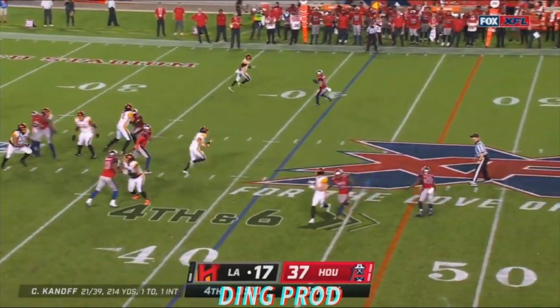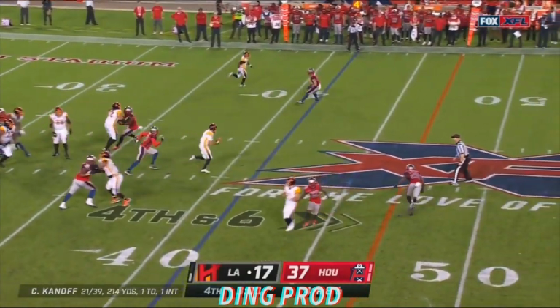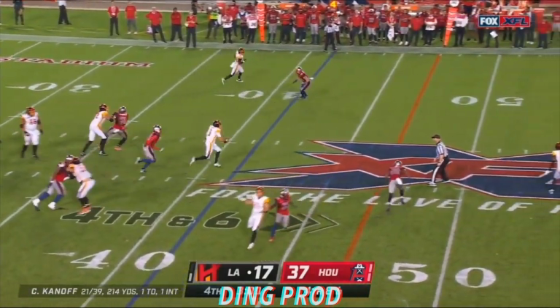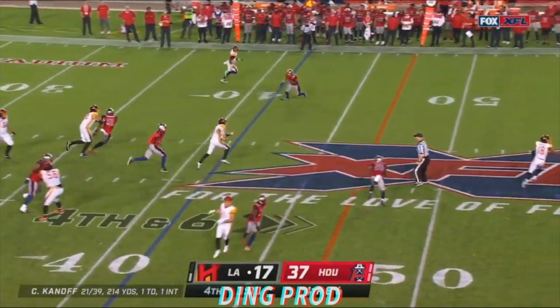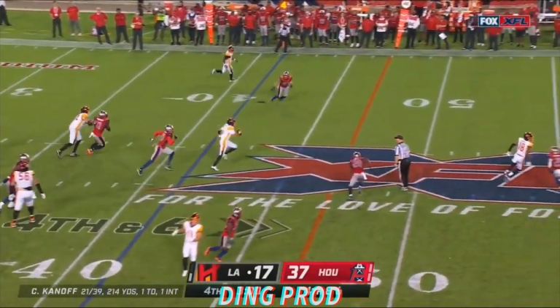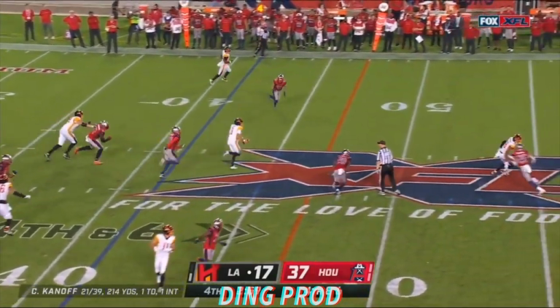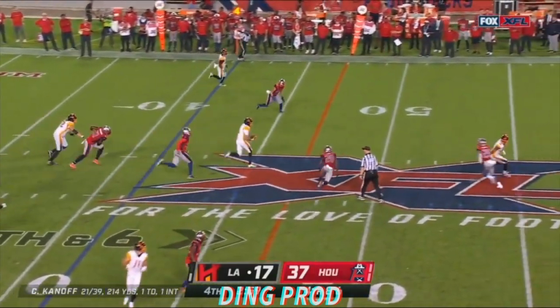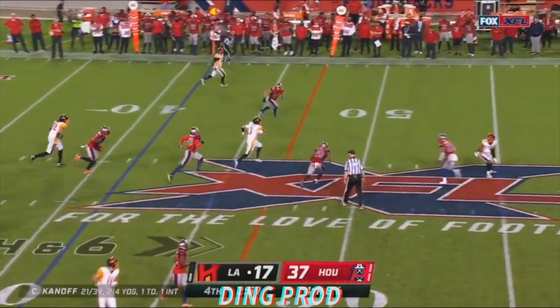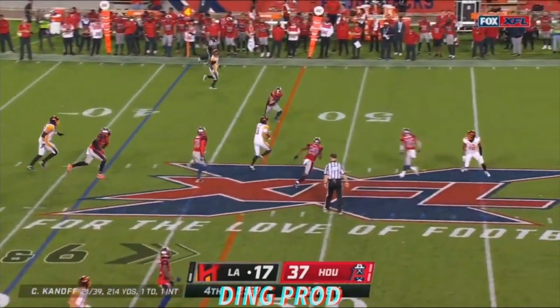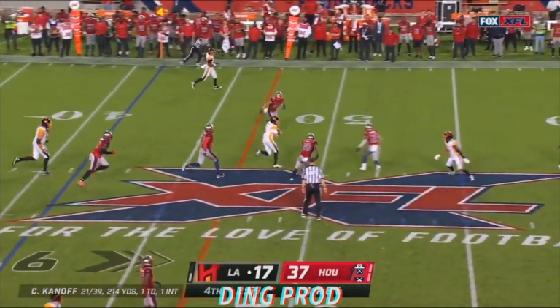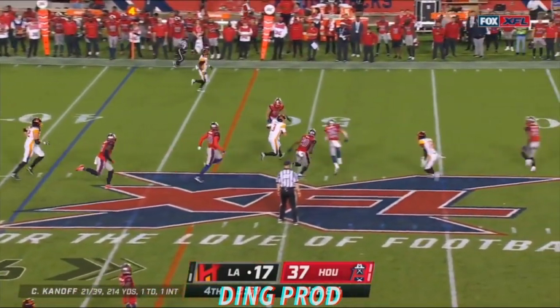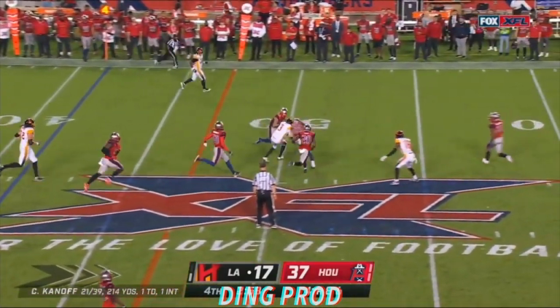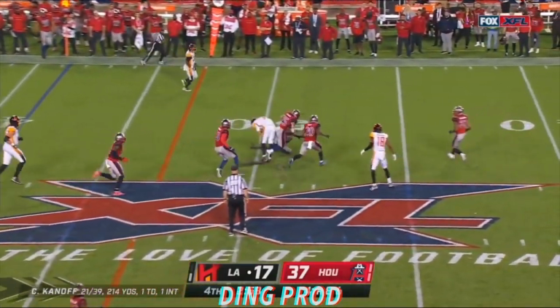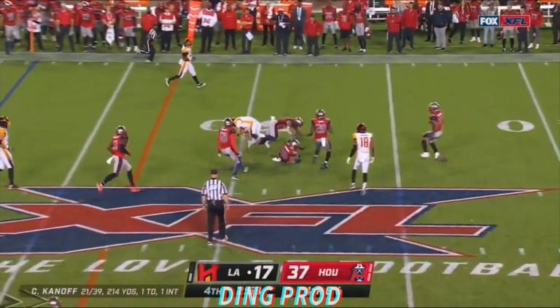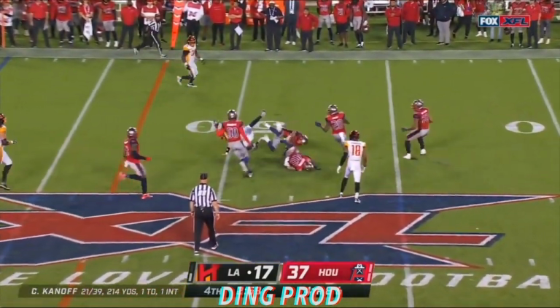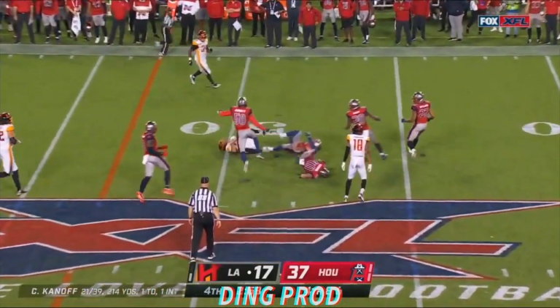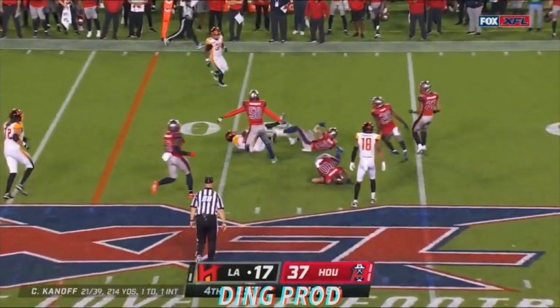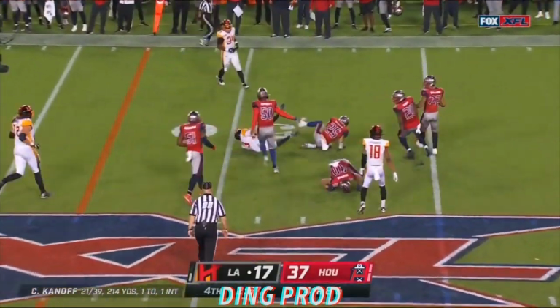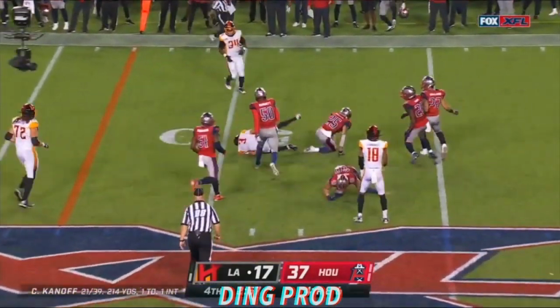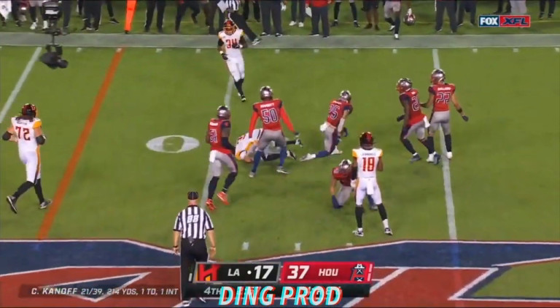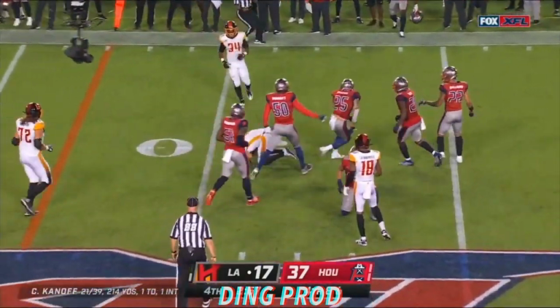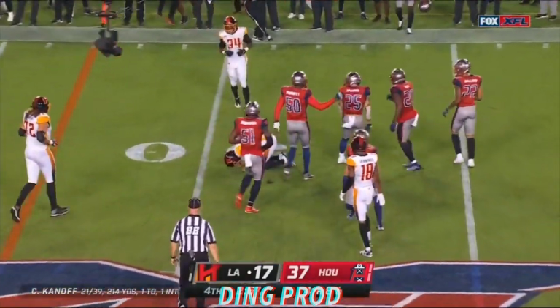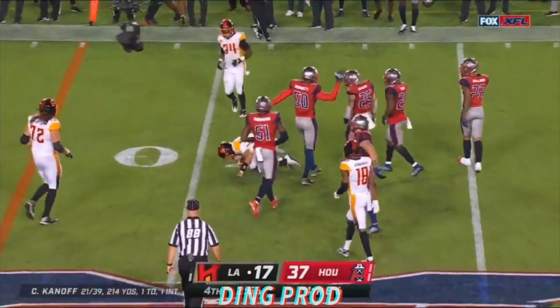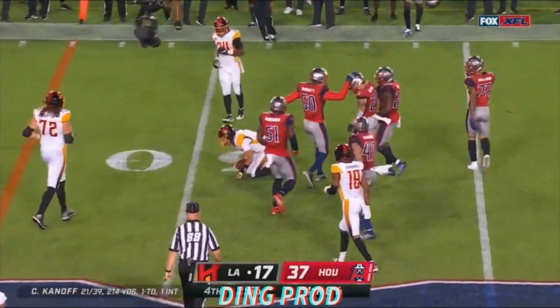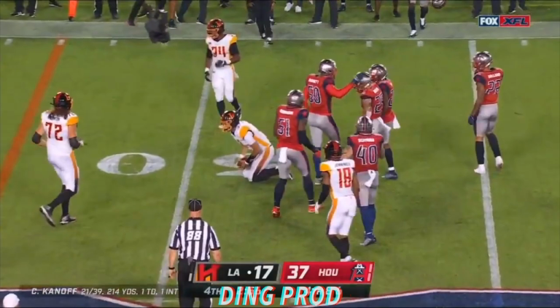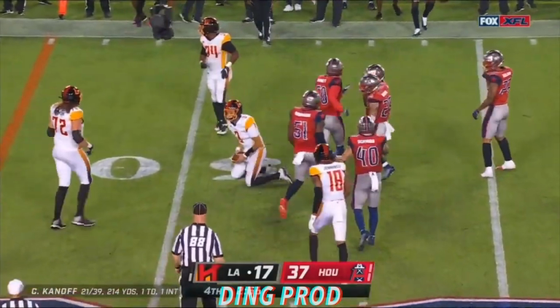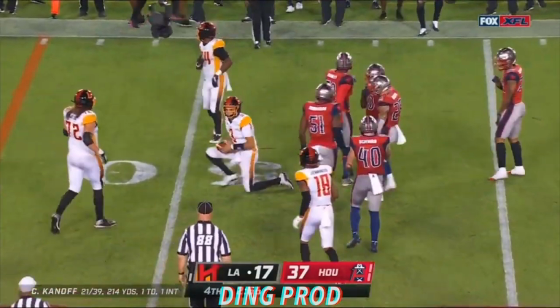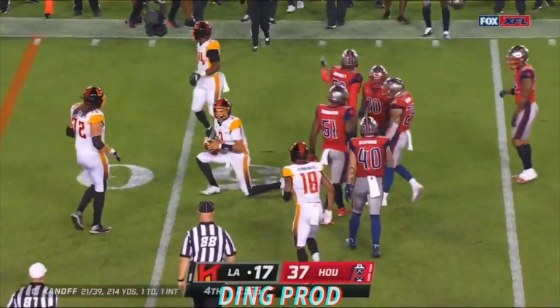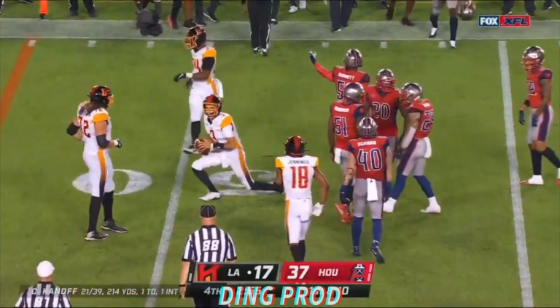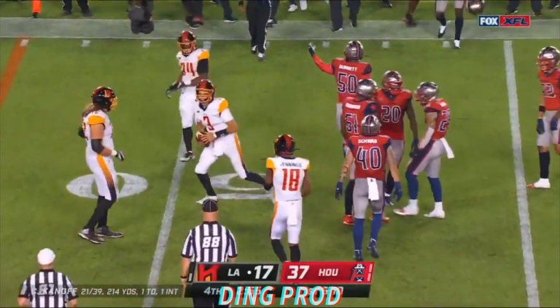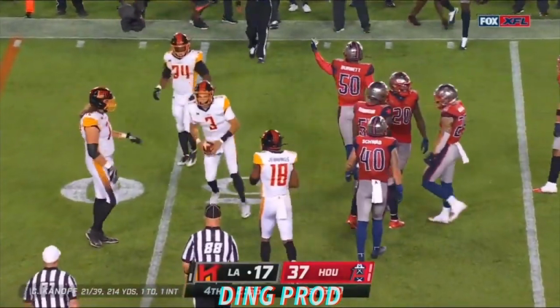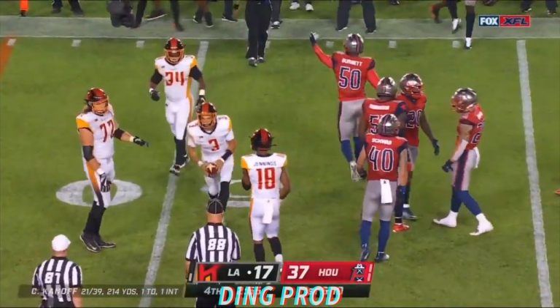Kanaf runs it, gets the first down, keeps the drive going, but probably should have slid.